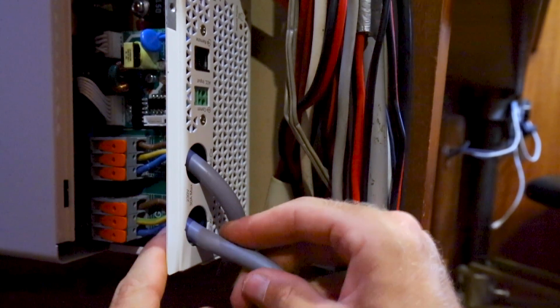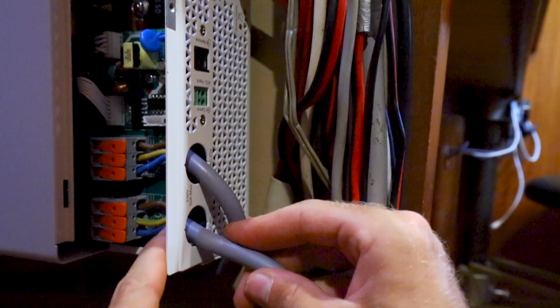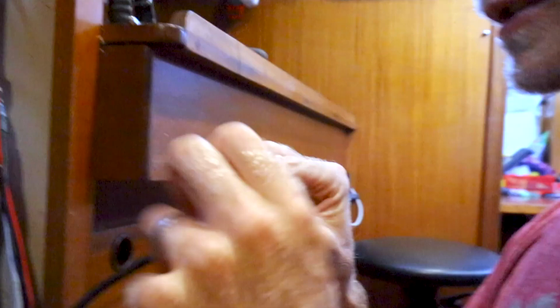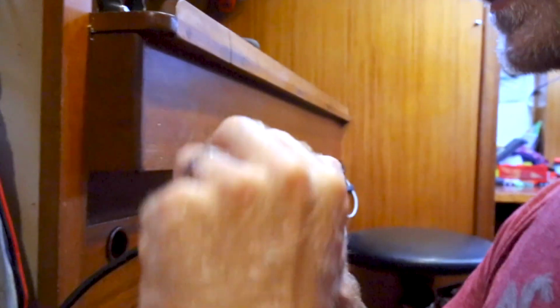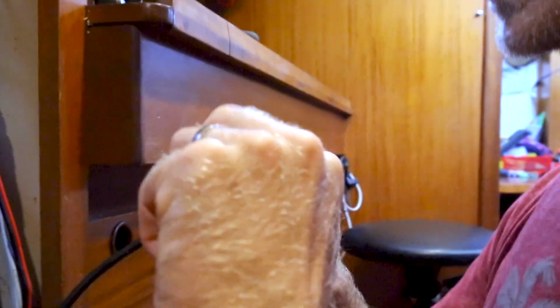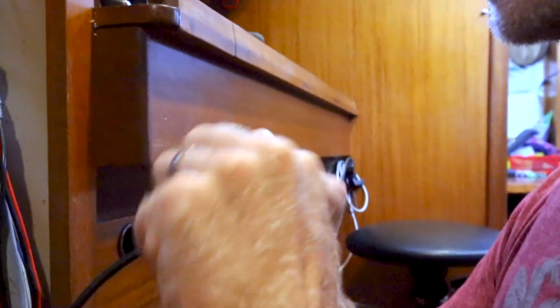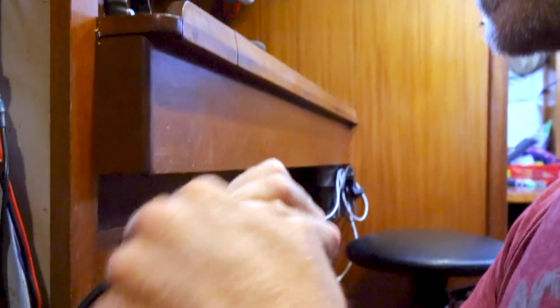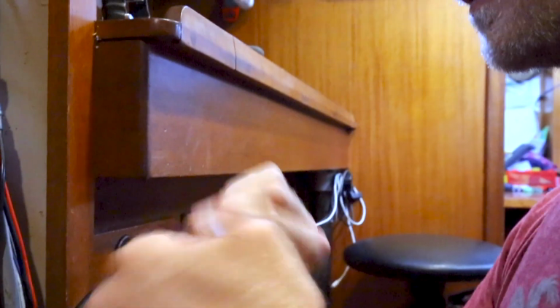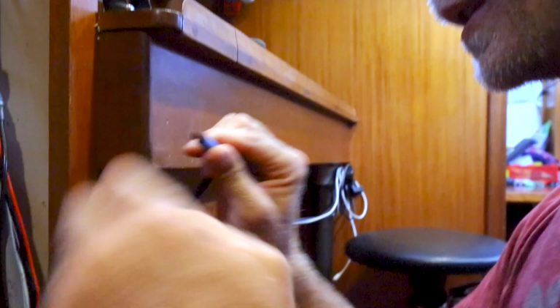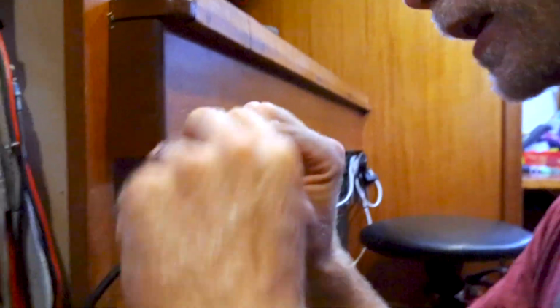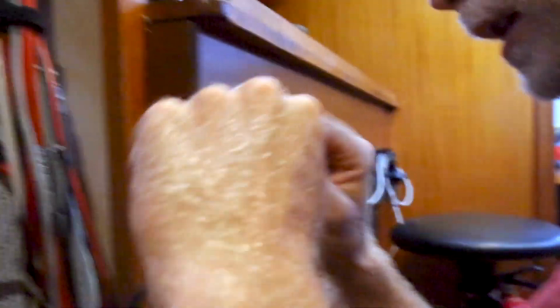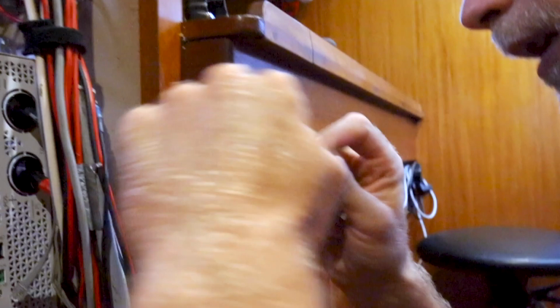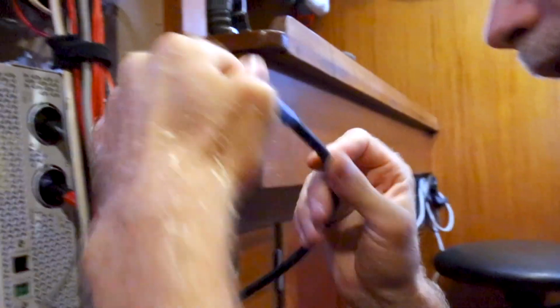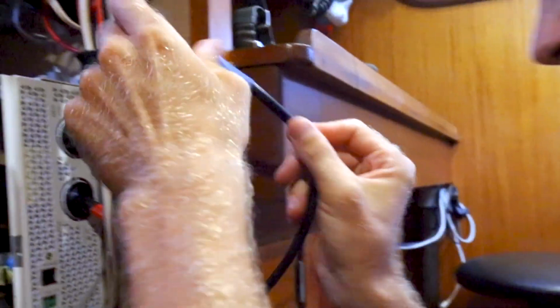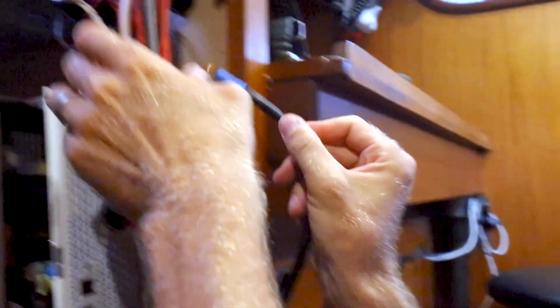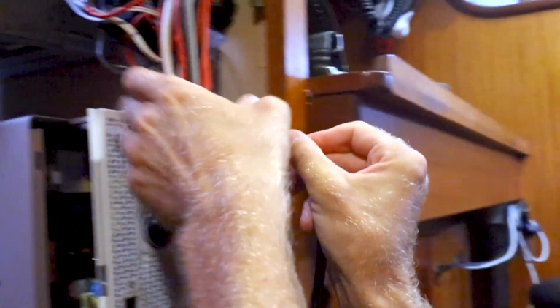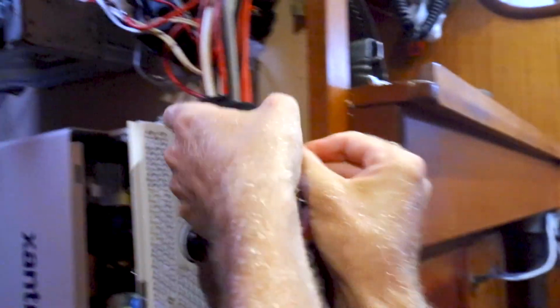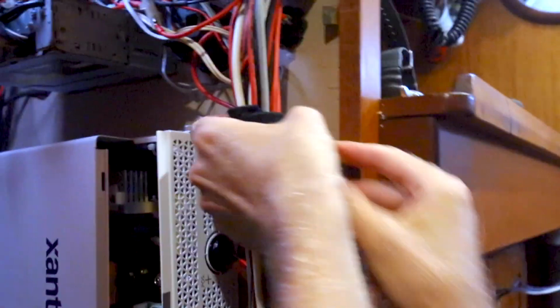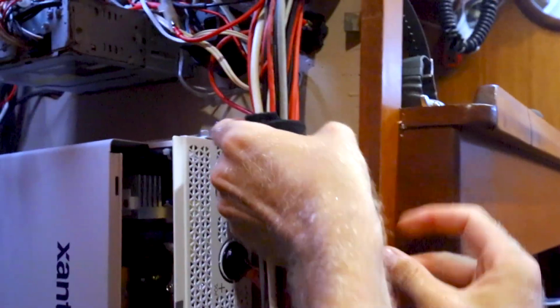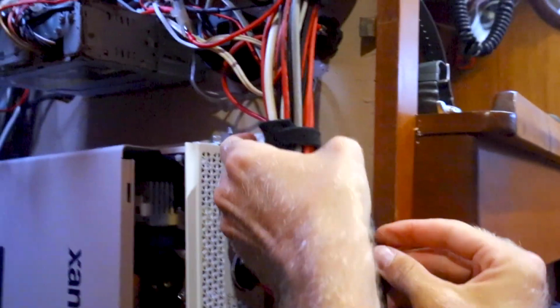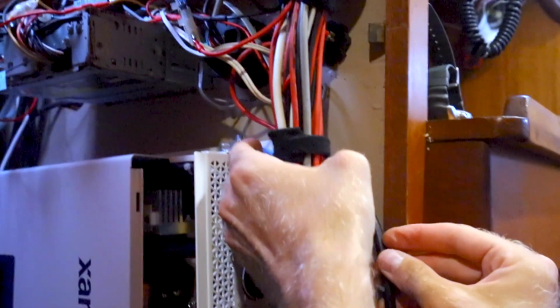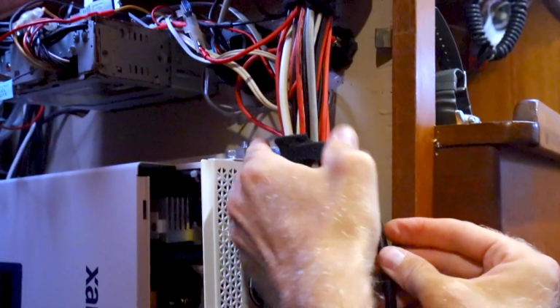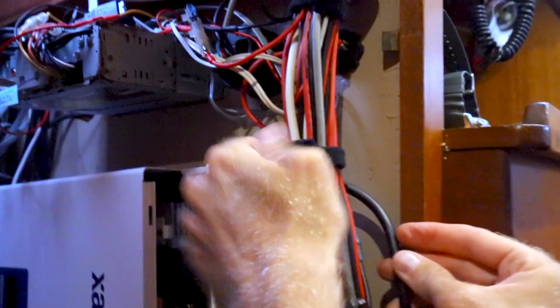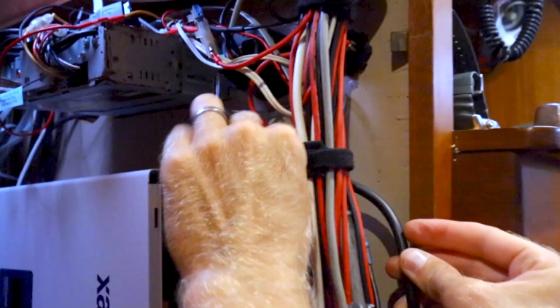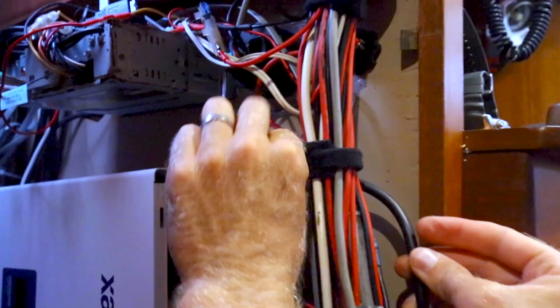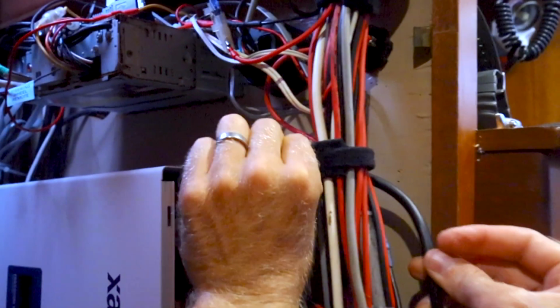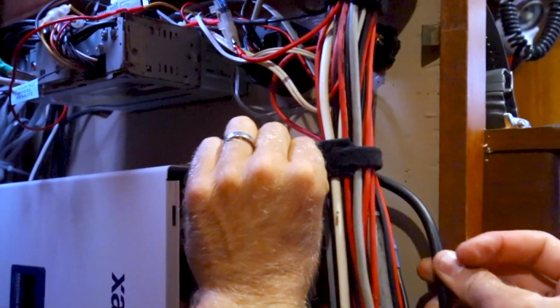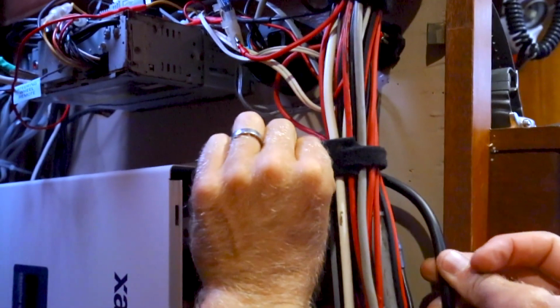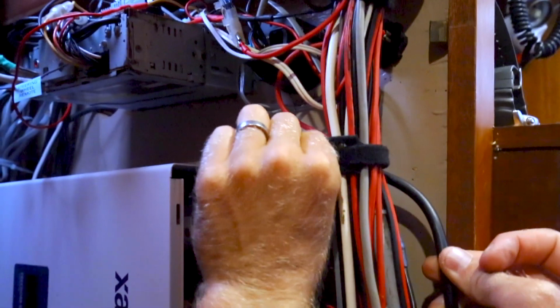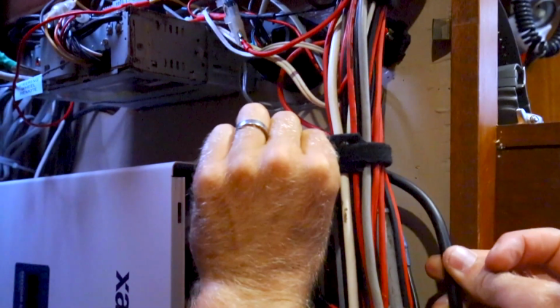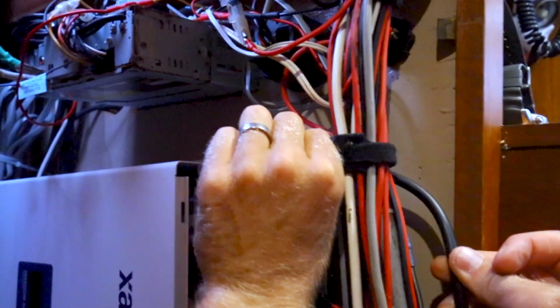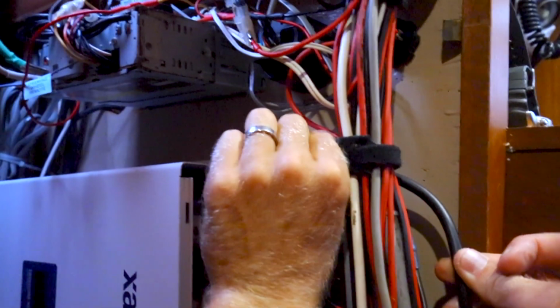This is the grounding wire and that goes up here.